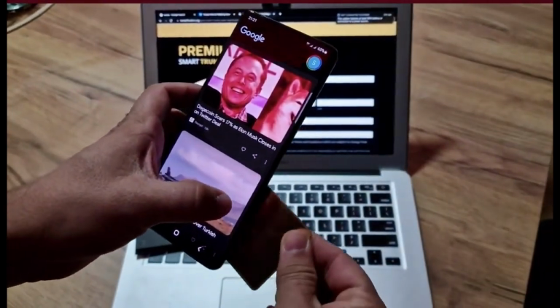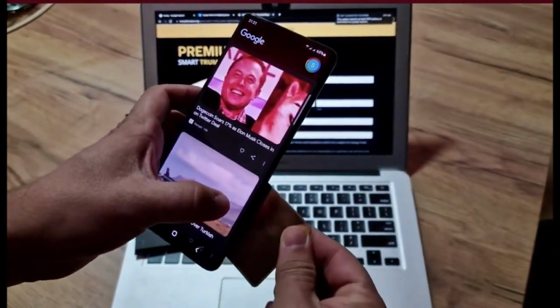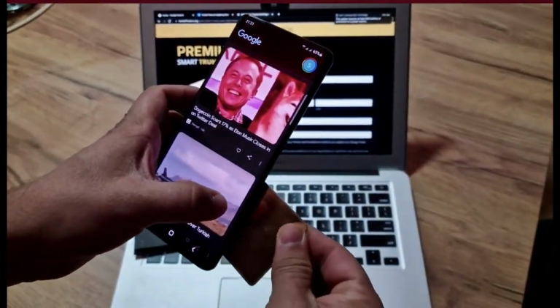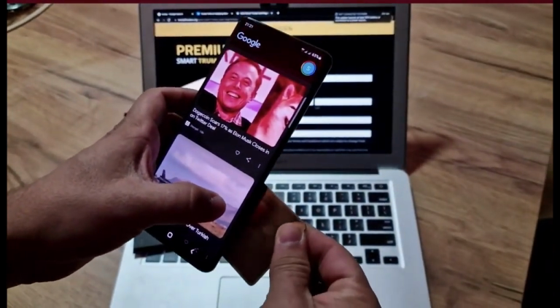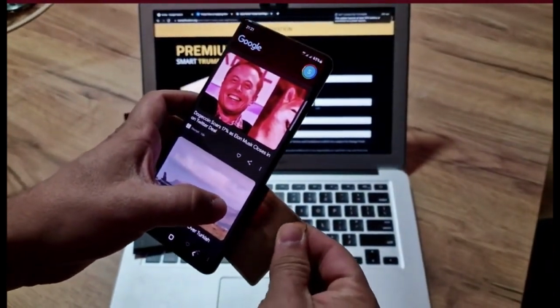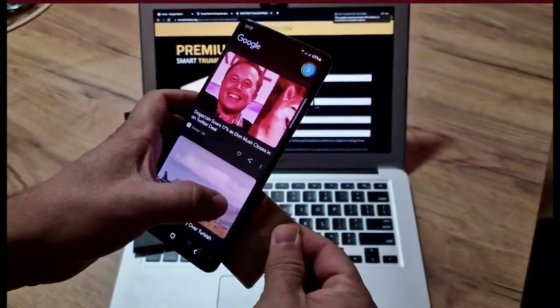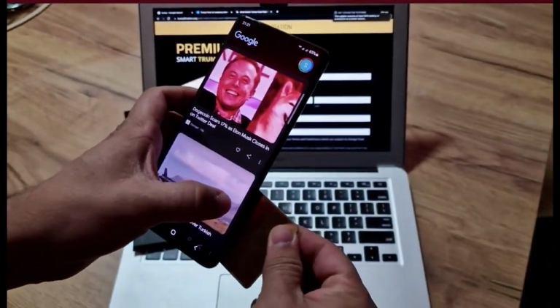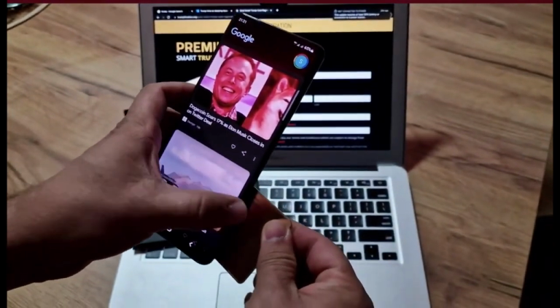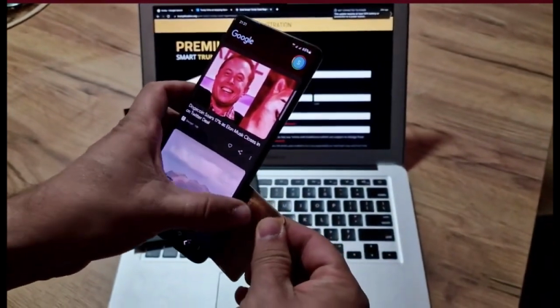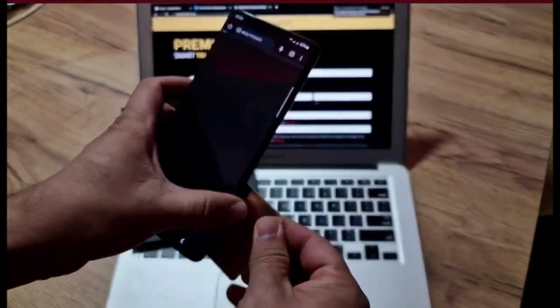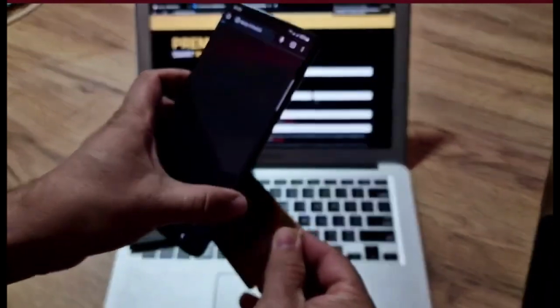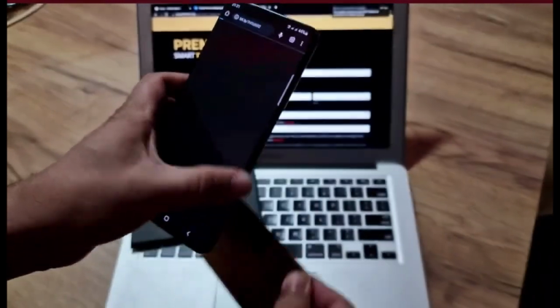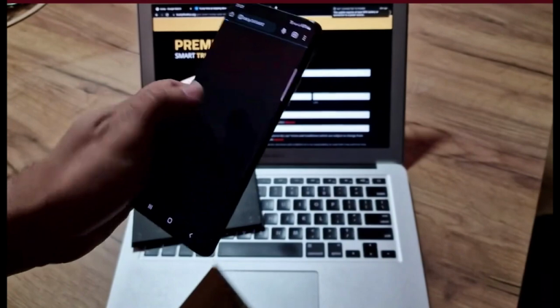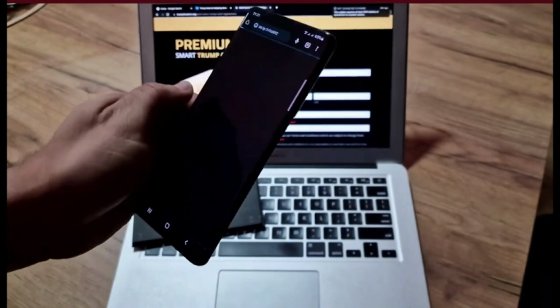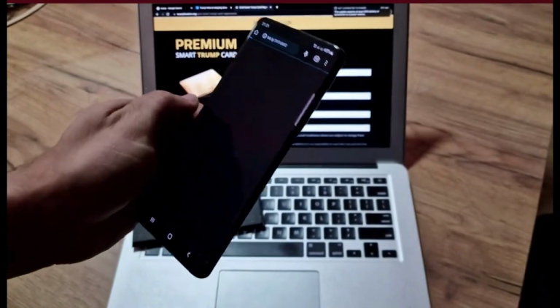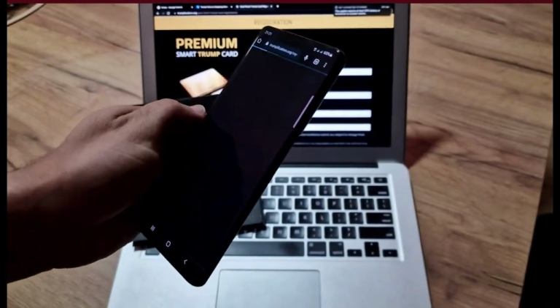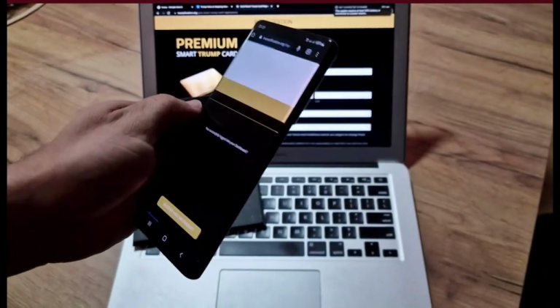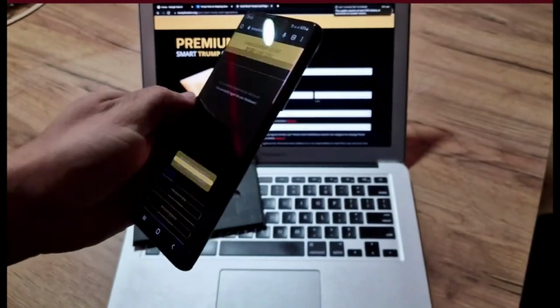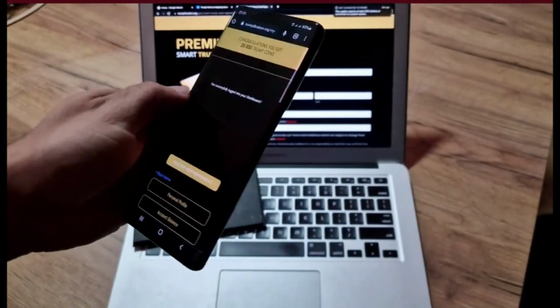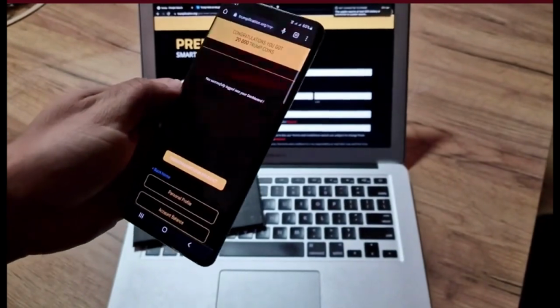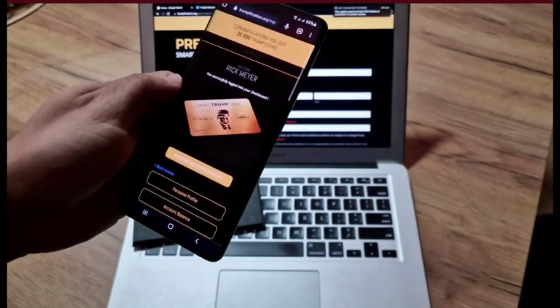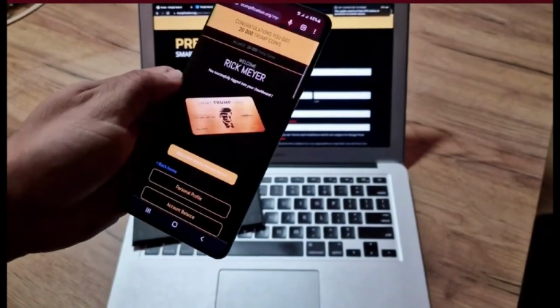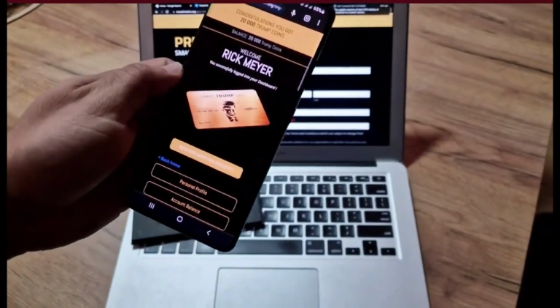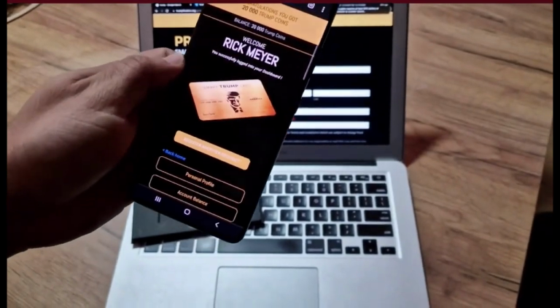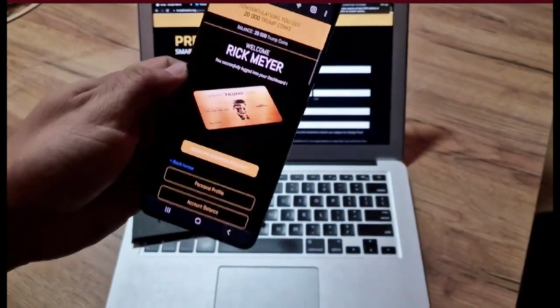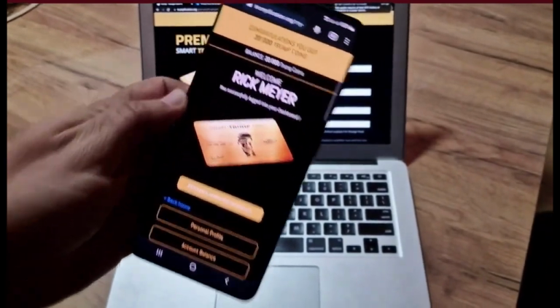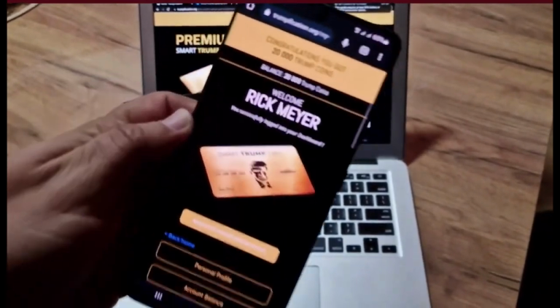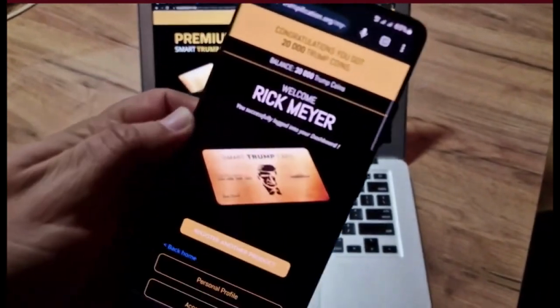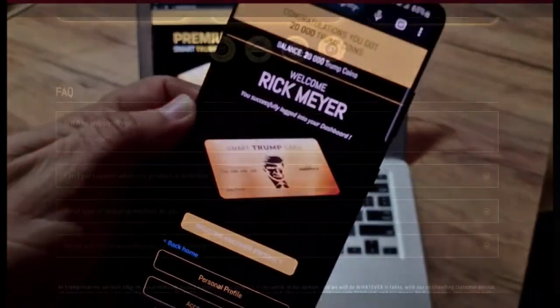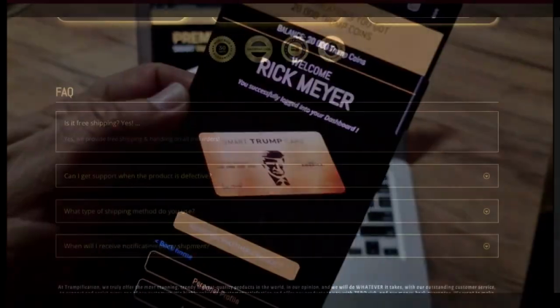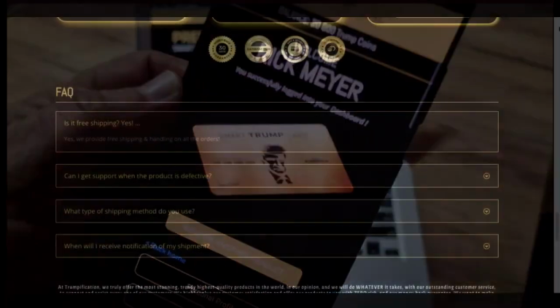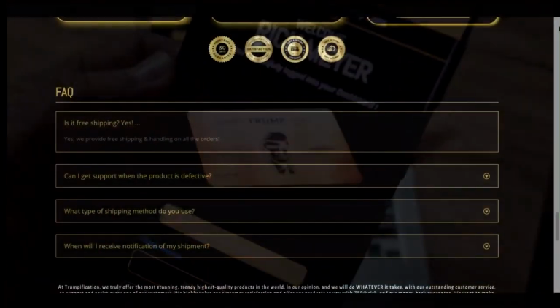Activating your Smart Trump Card is very simple too — you just have to tap the card on your phone, and your card is verified and activated.